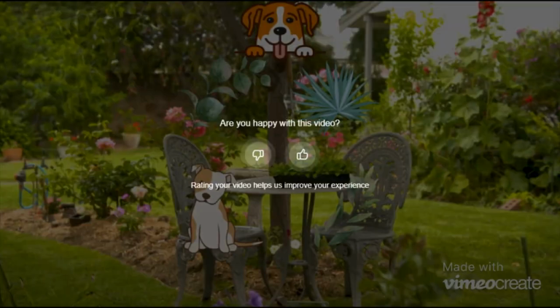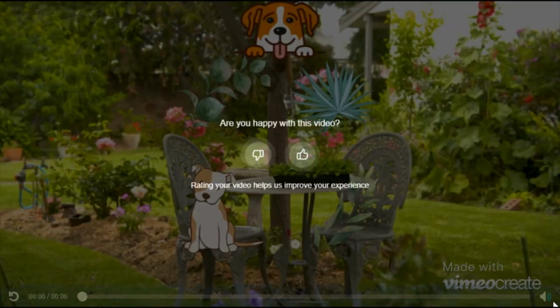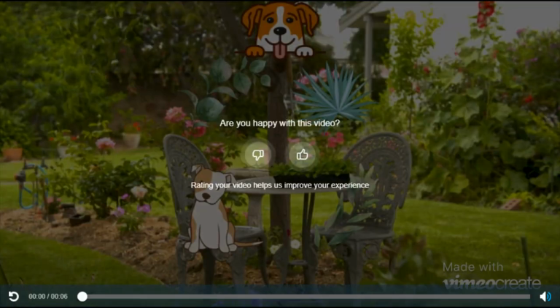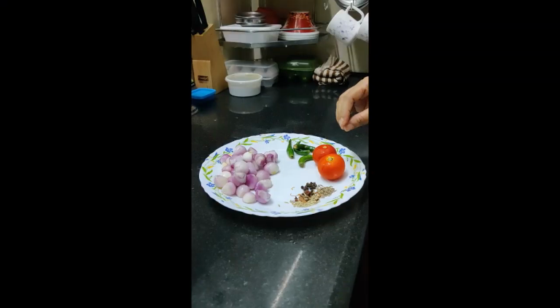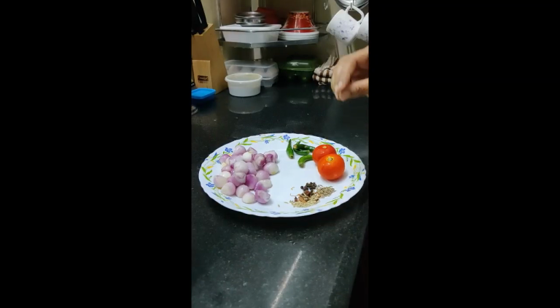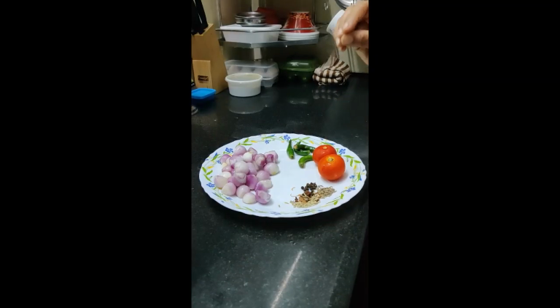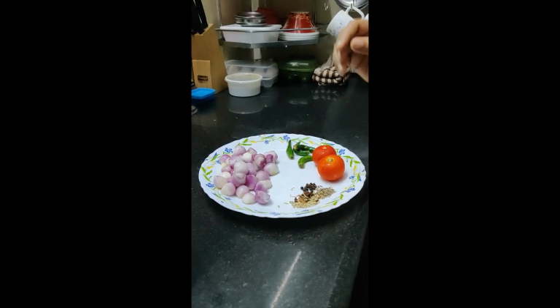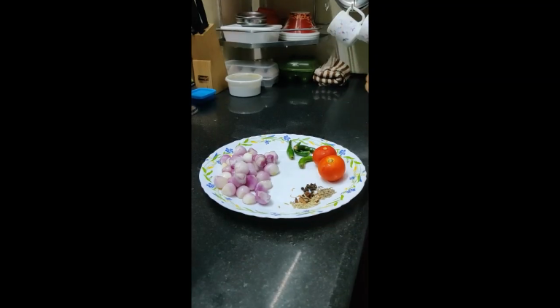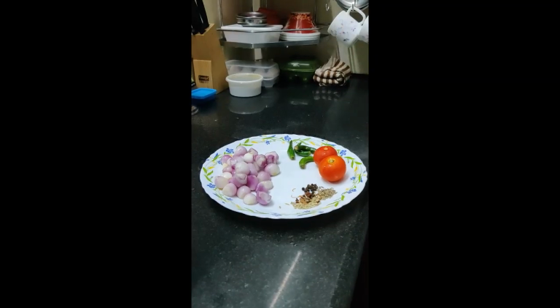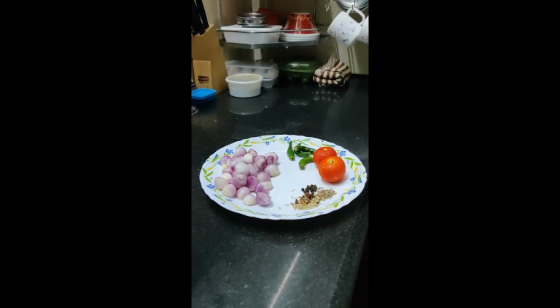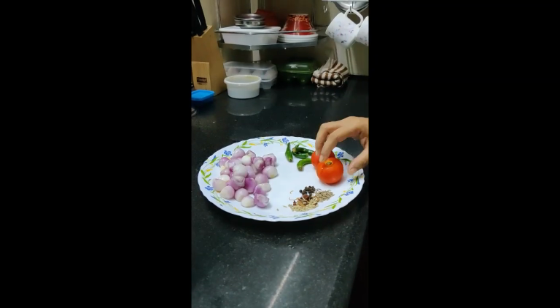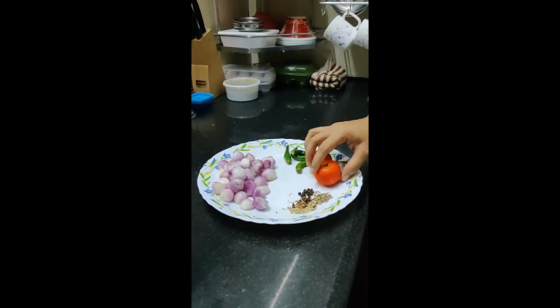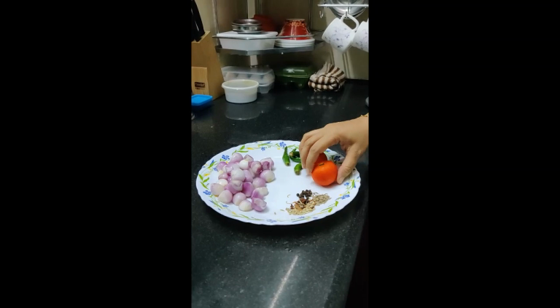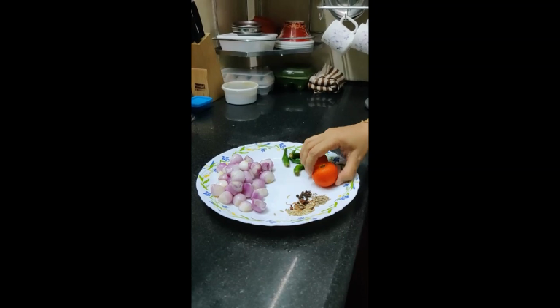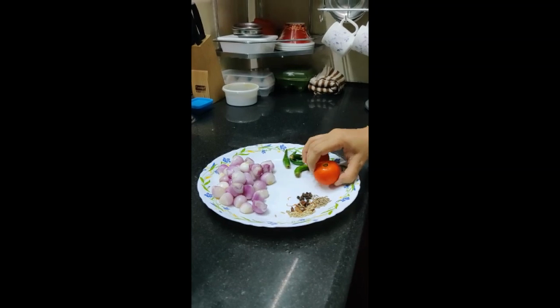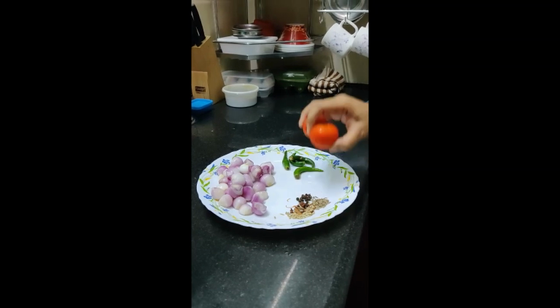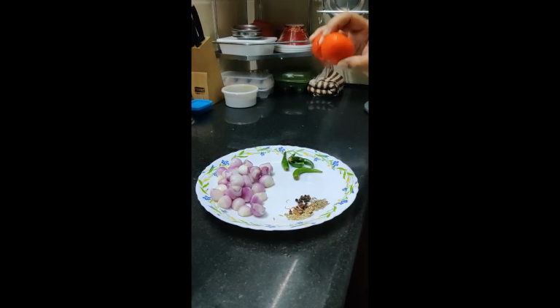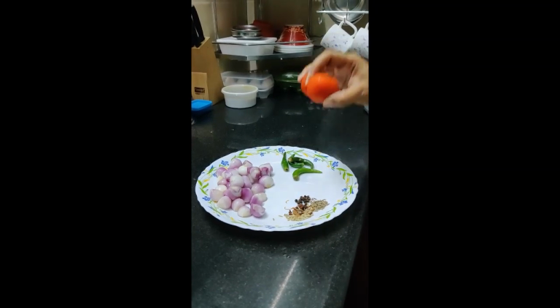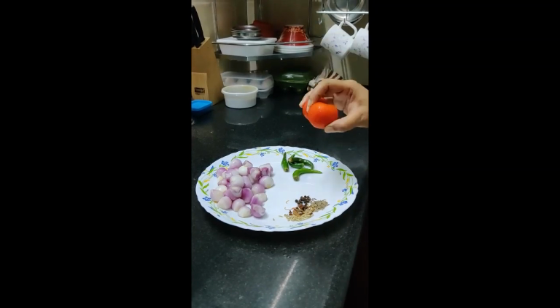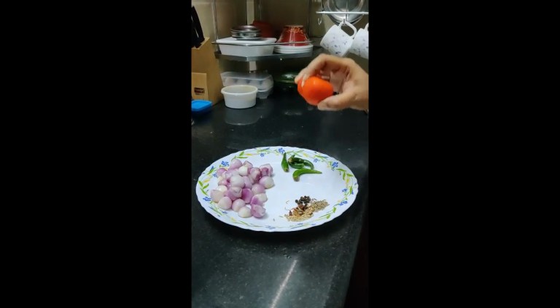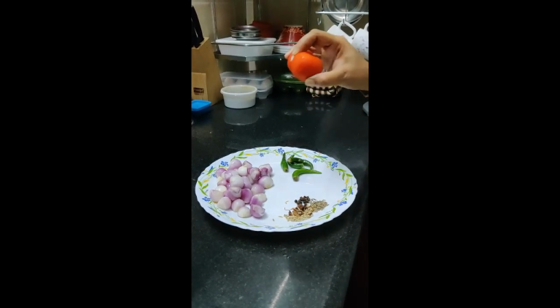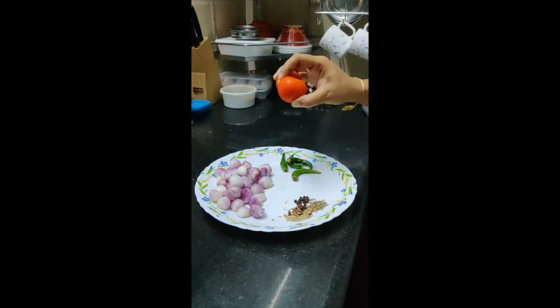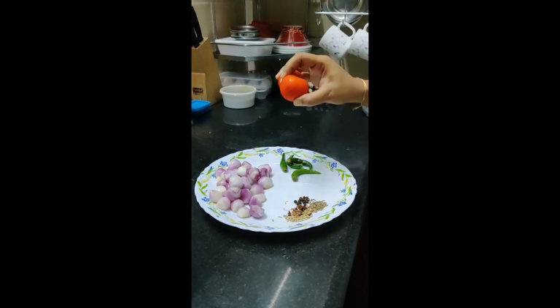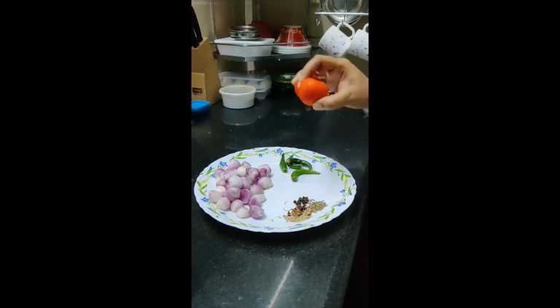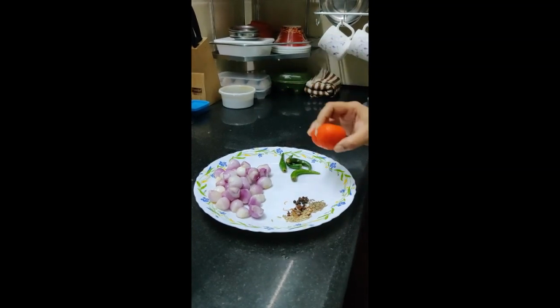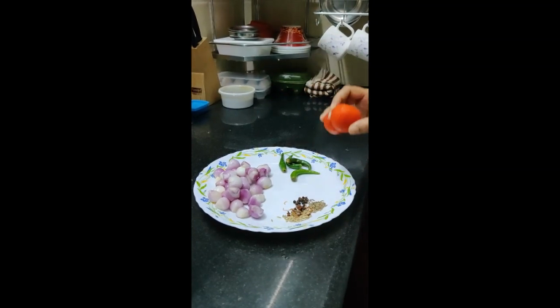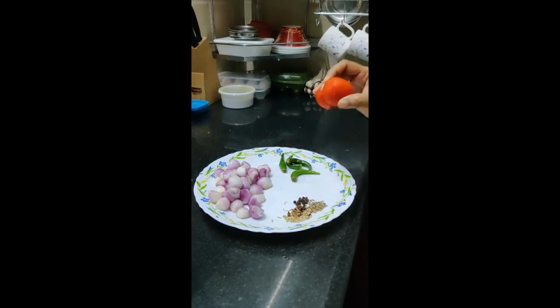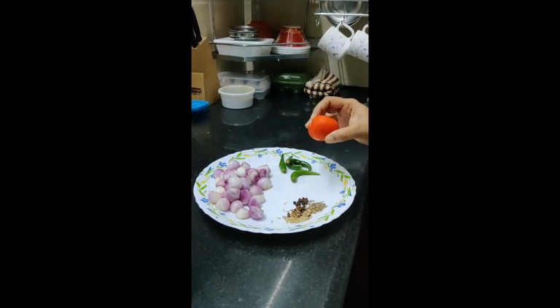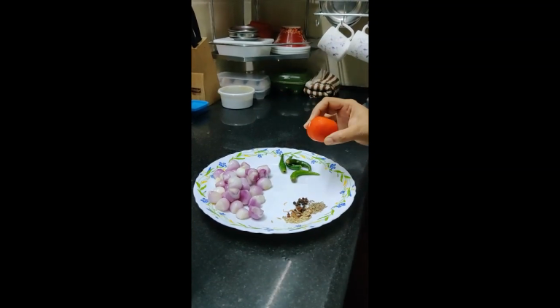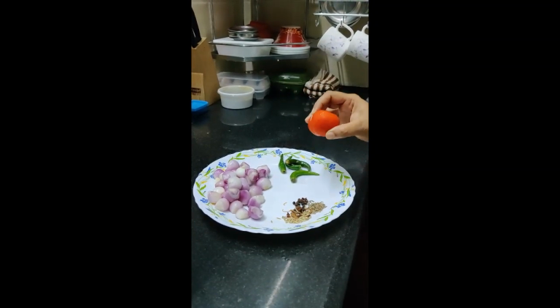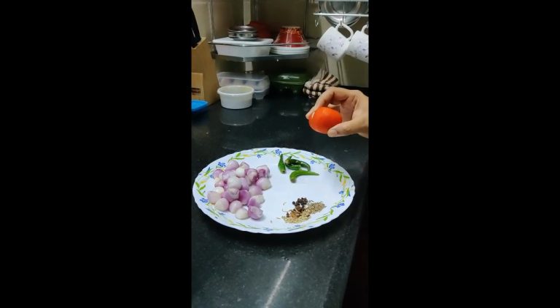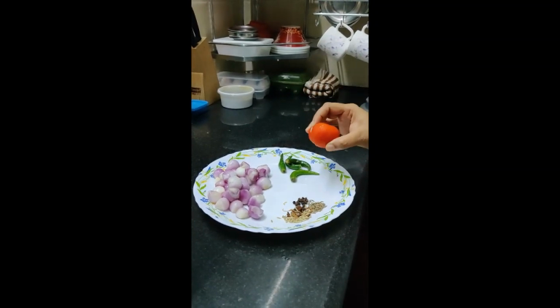Hi friends, I am going to make the mutton roast easy and simple.